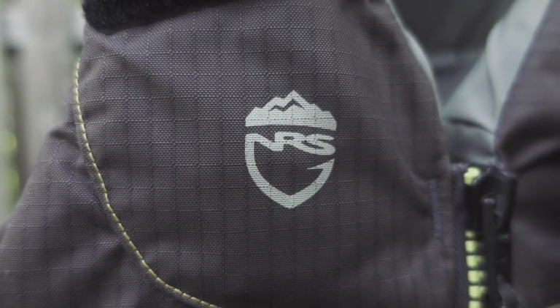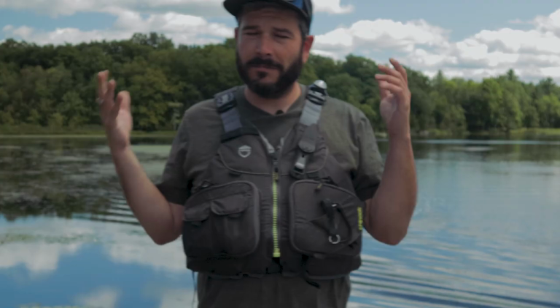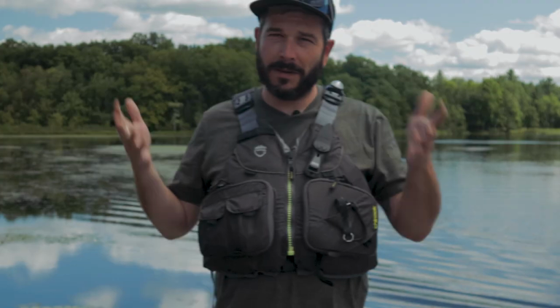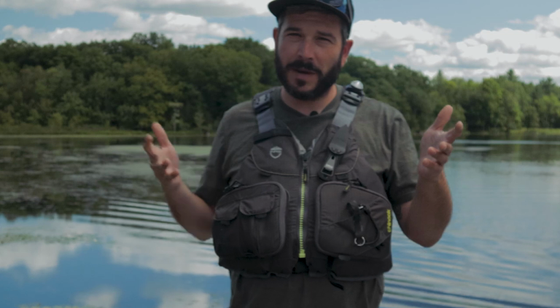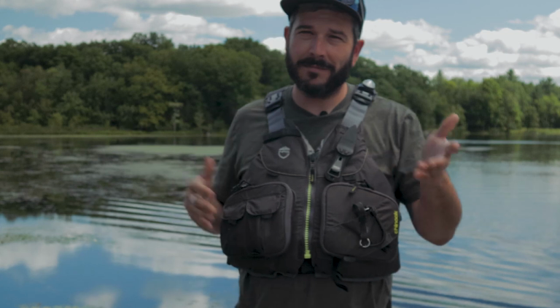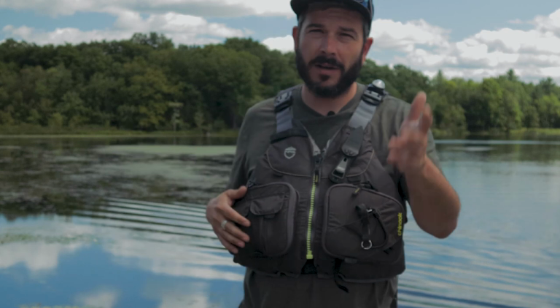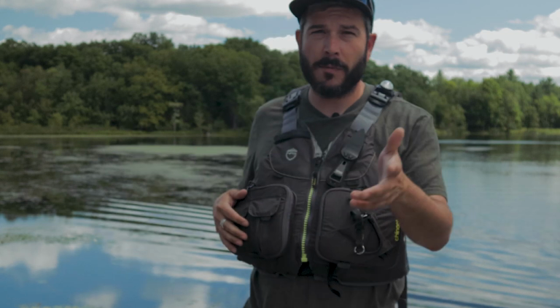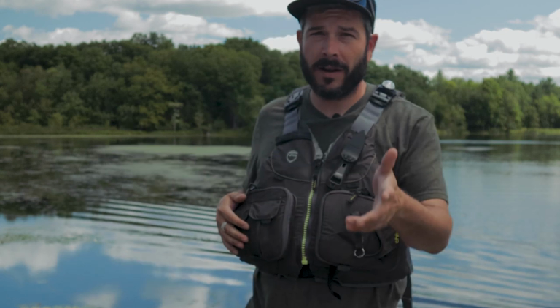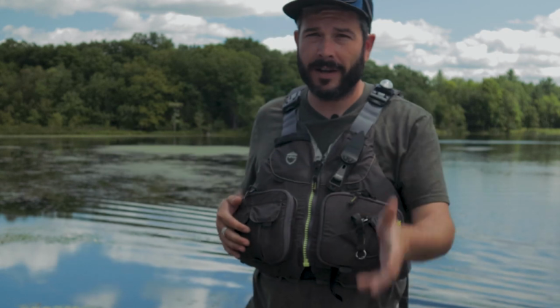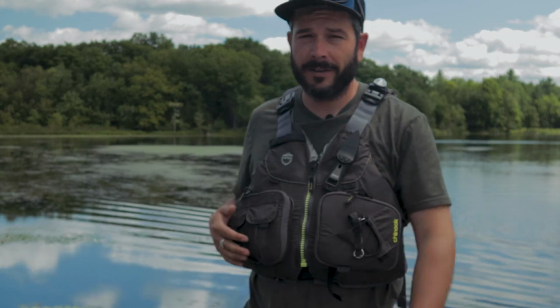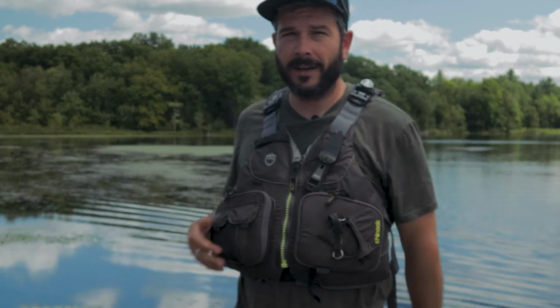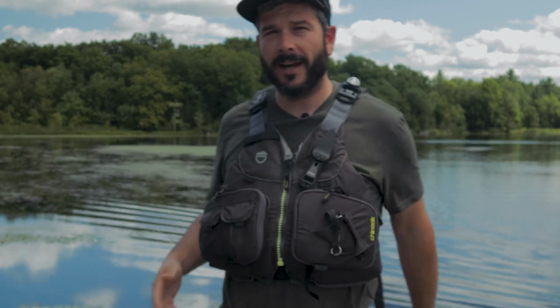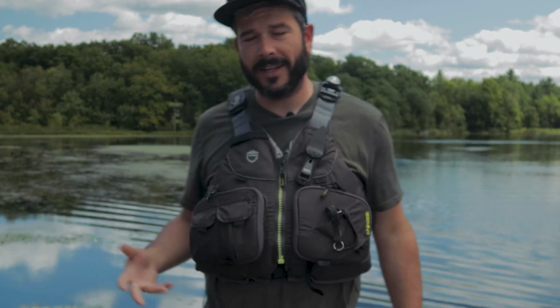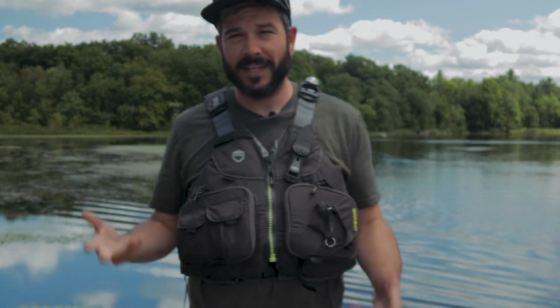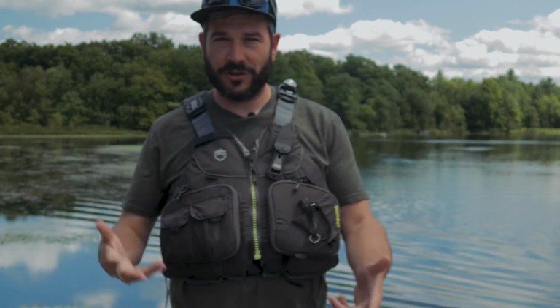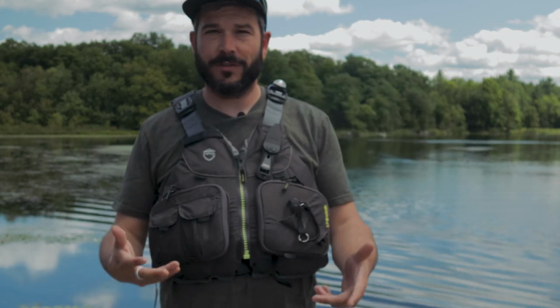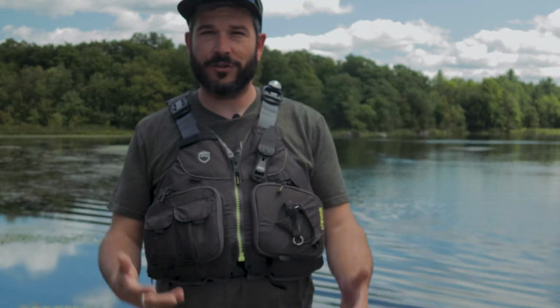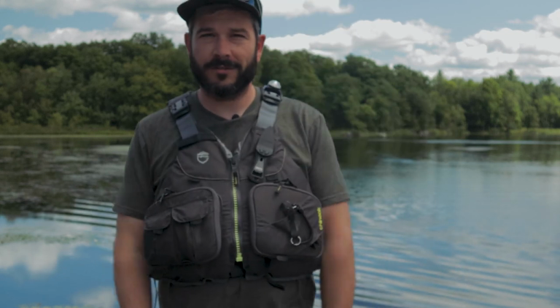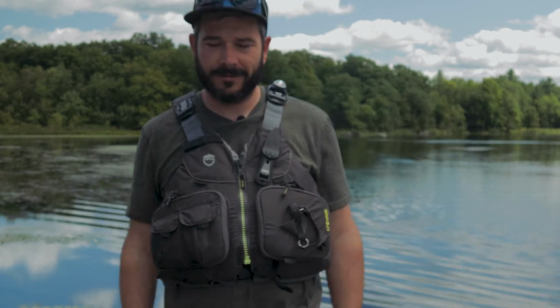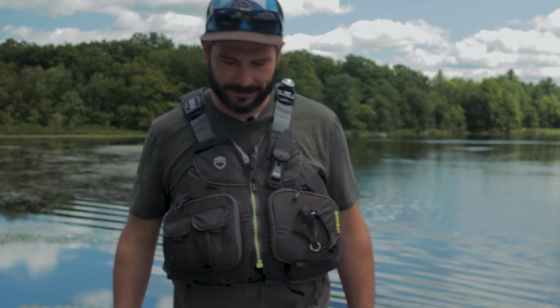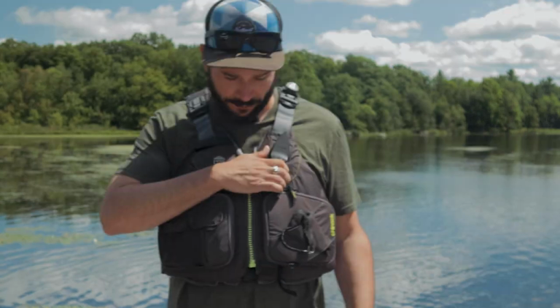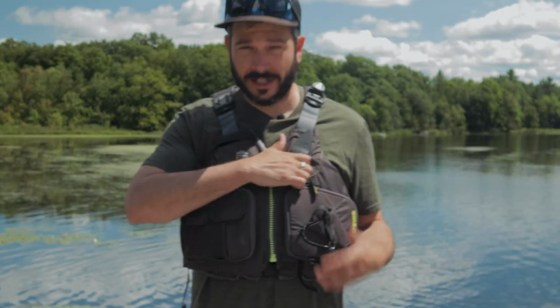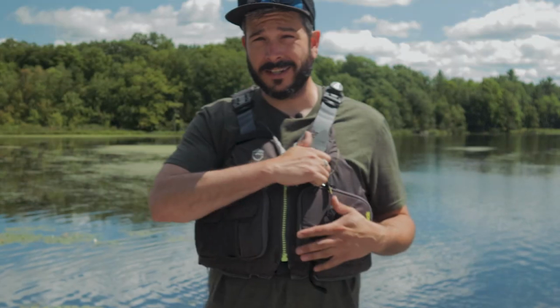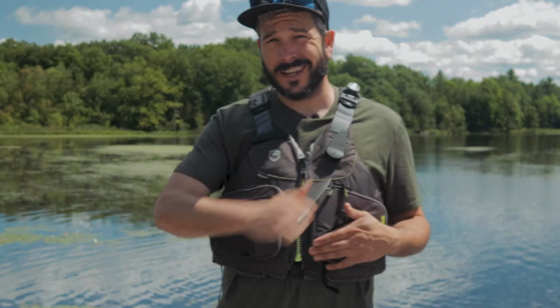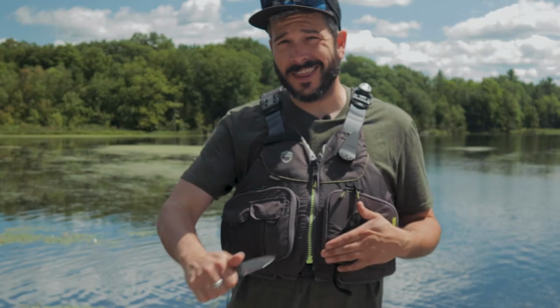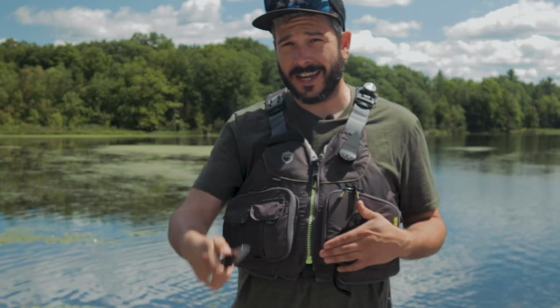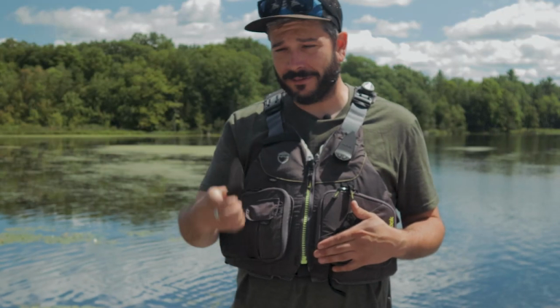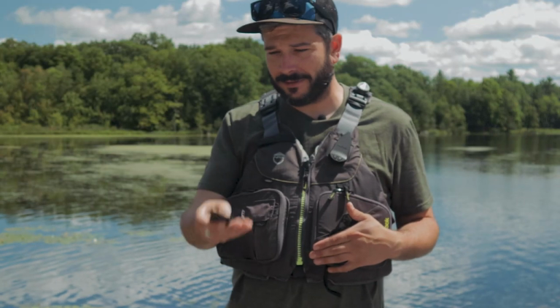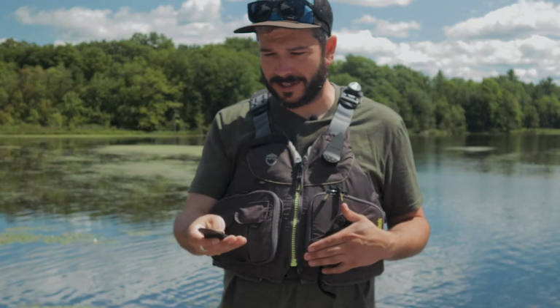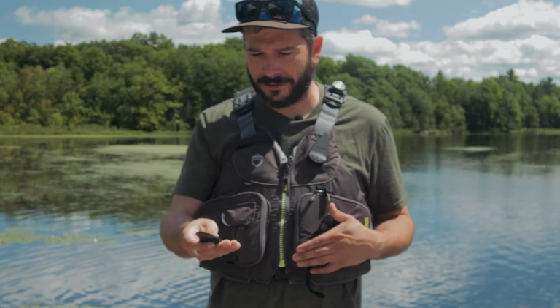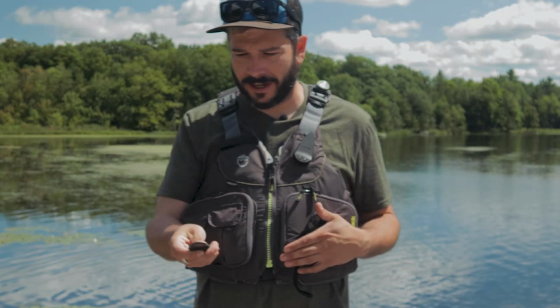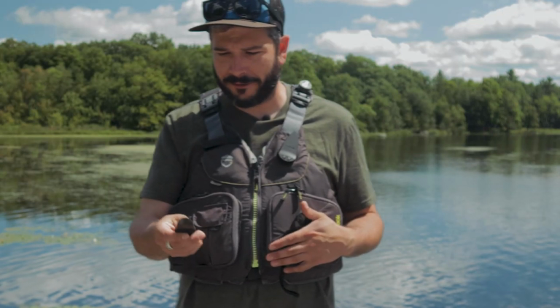By the way, my name is Ben. I'm a paddlehead and I like adventure fishing. First thing: the knife, the safety knife.